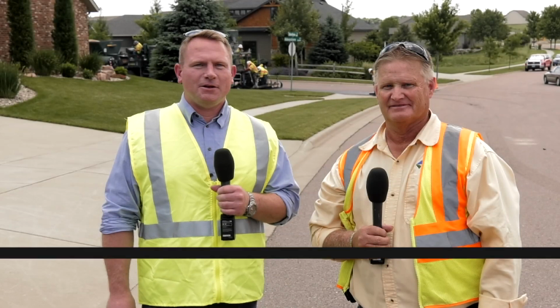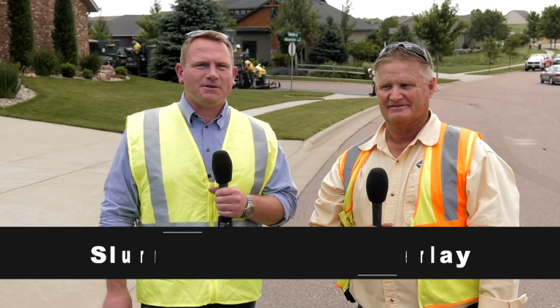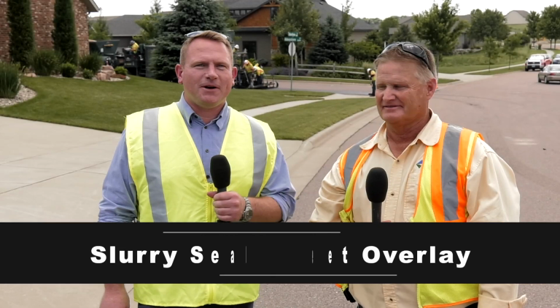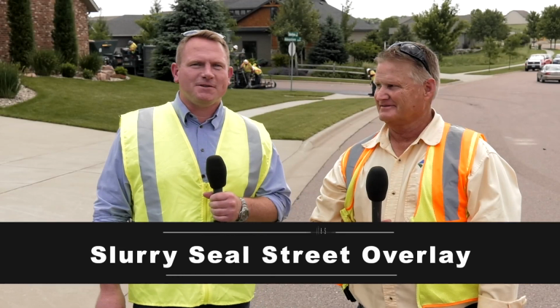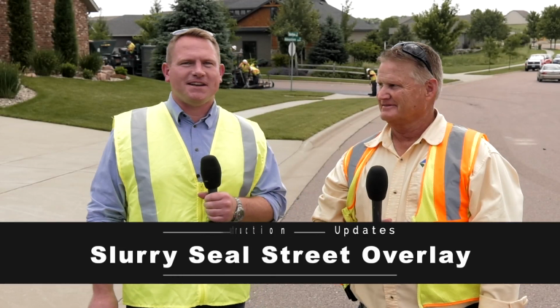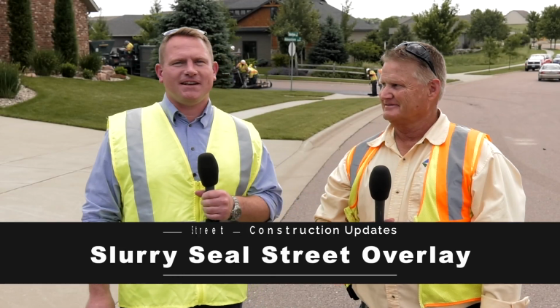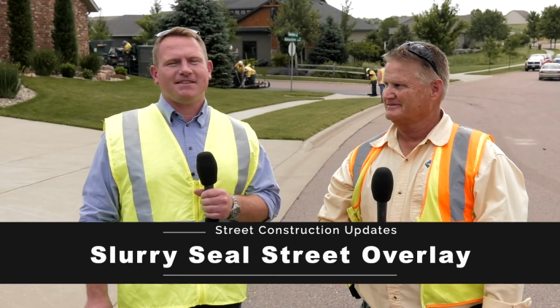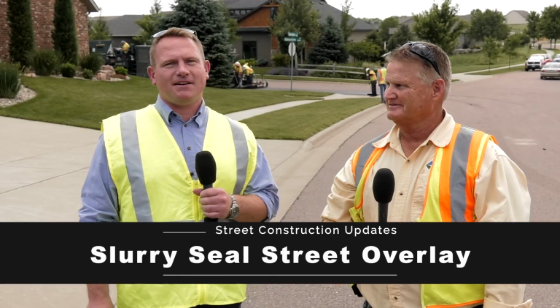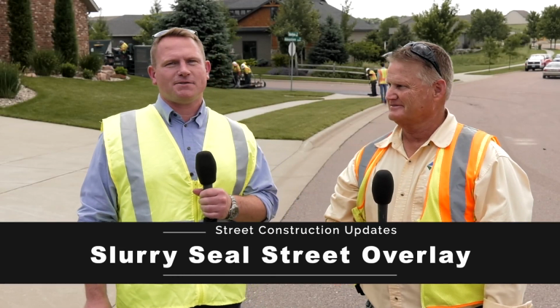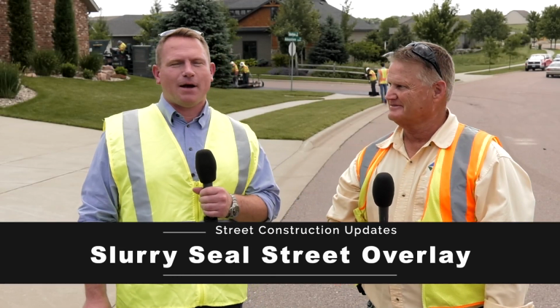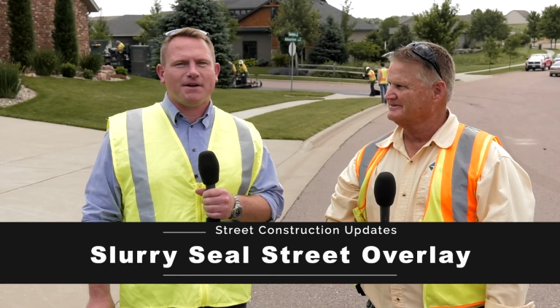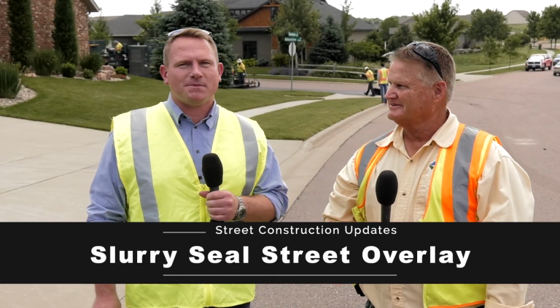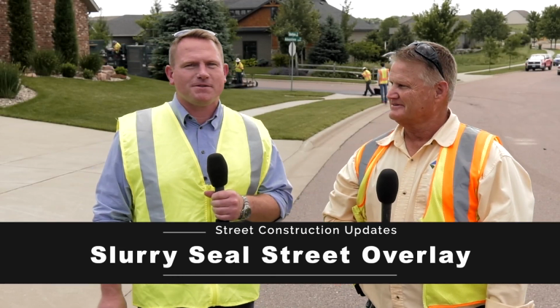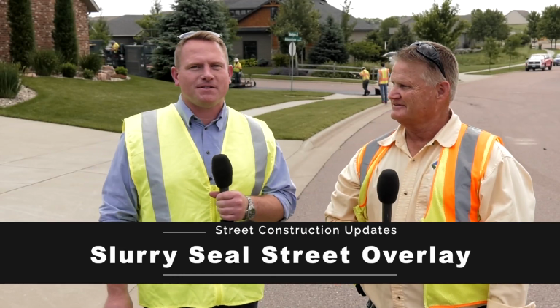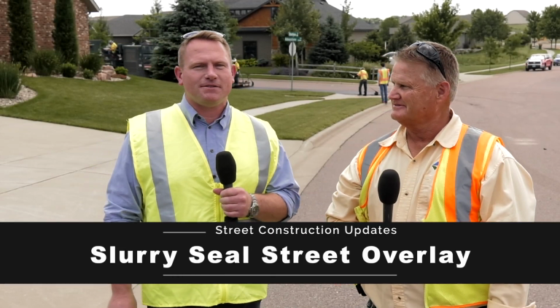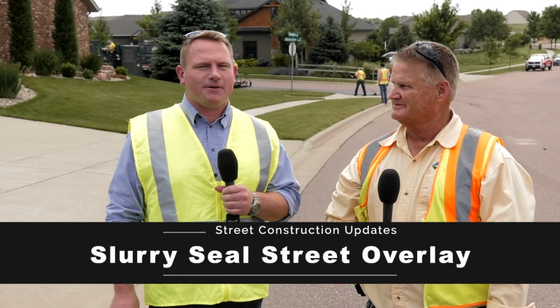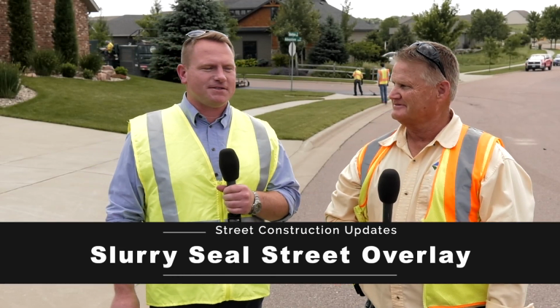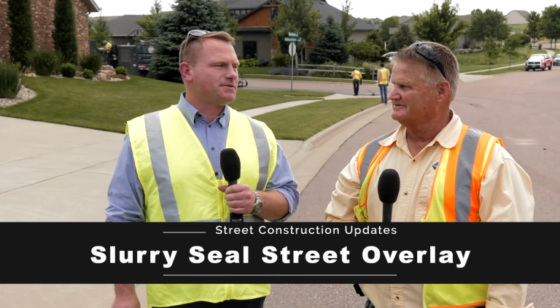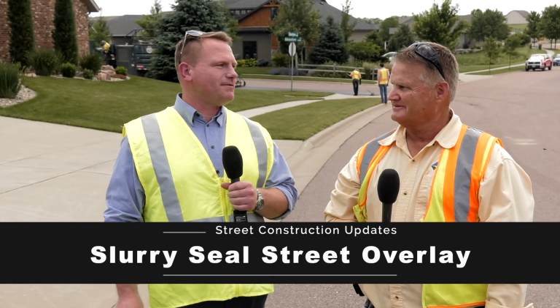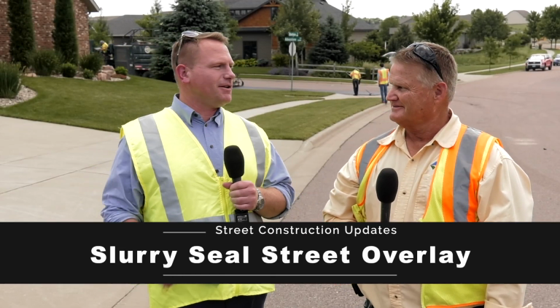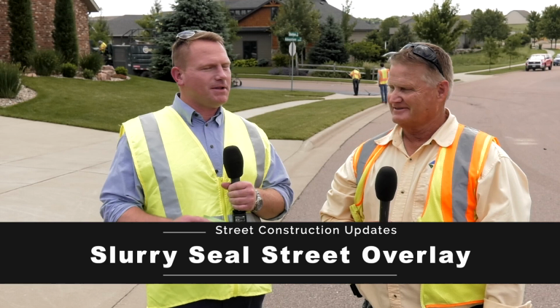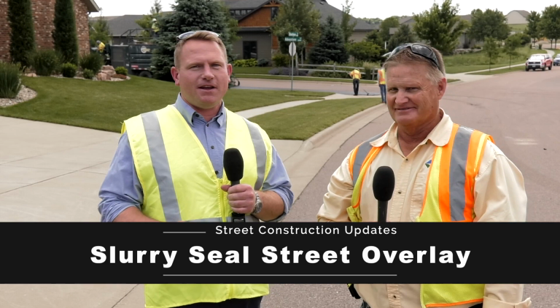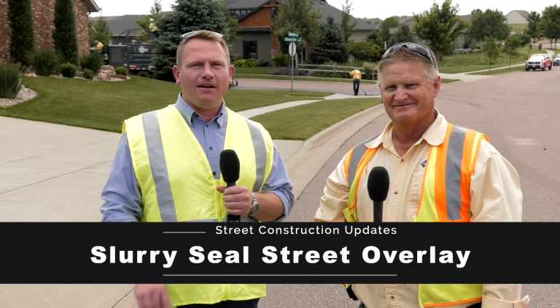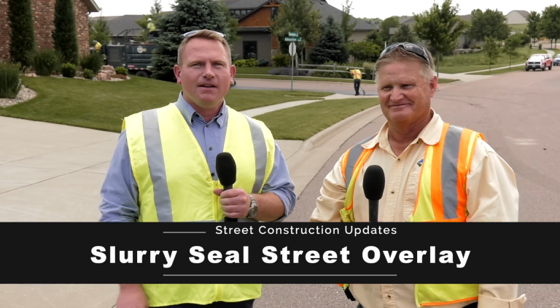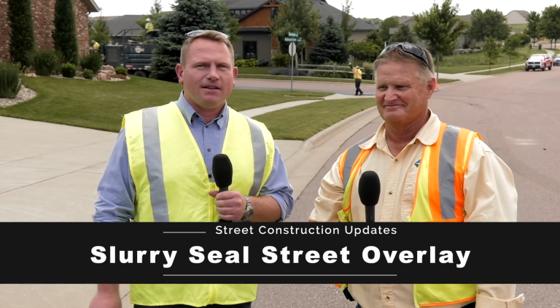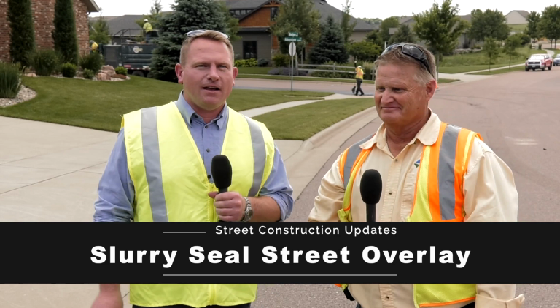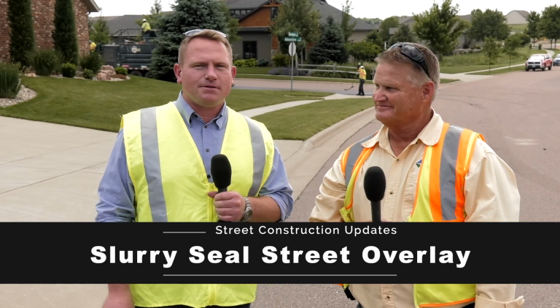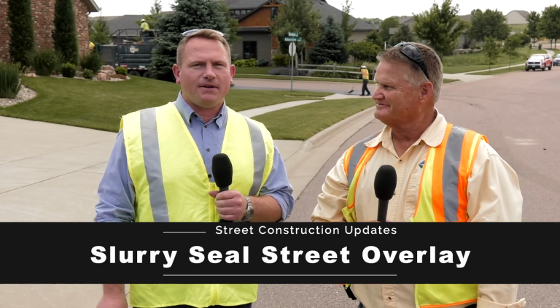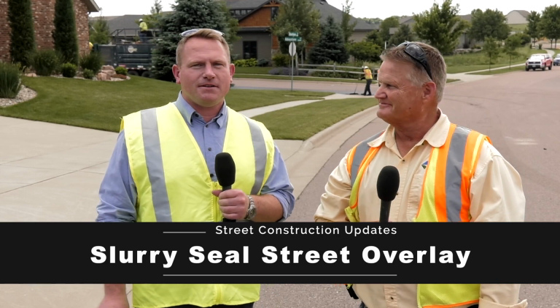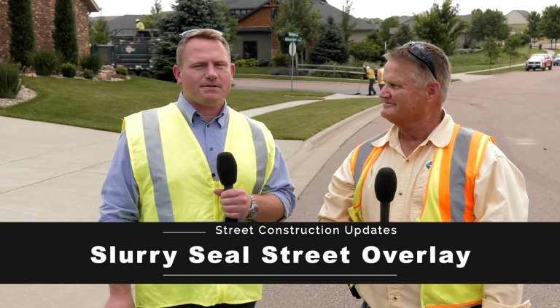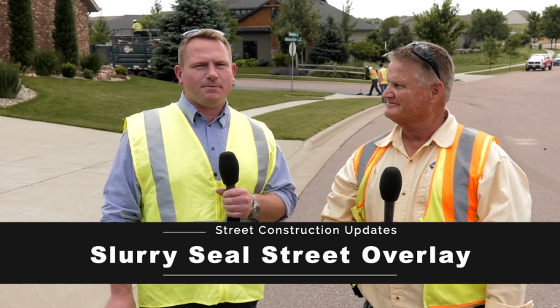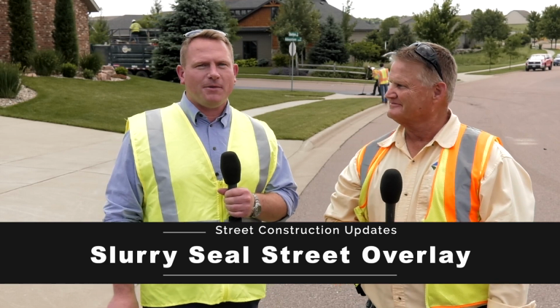Hello Sioux Falls, Dustin Hansen here, Street Operations Manager with the City of Sioux Falls. And I'm Charlie Putzier, Supervisor here with the Street Department.